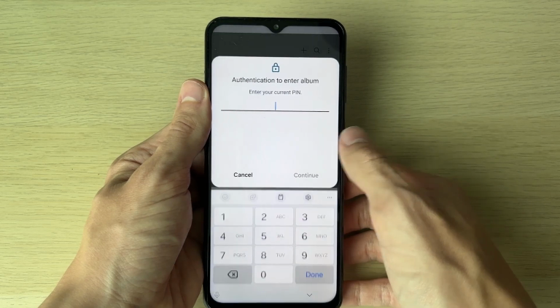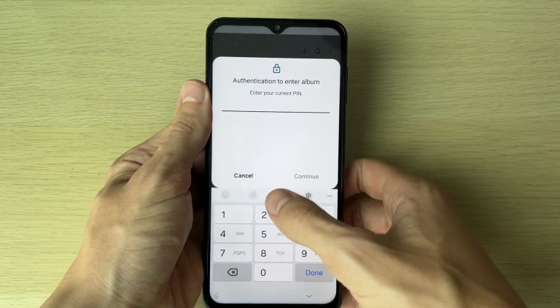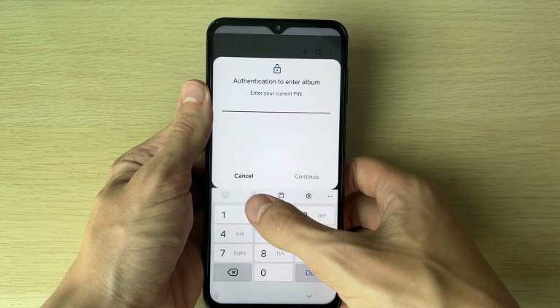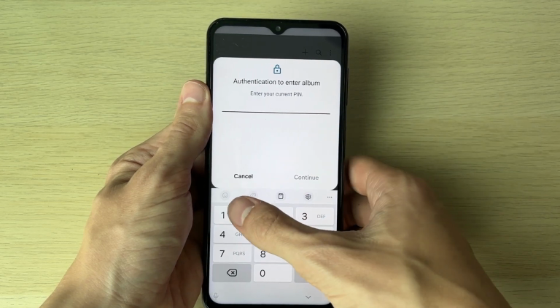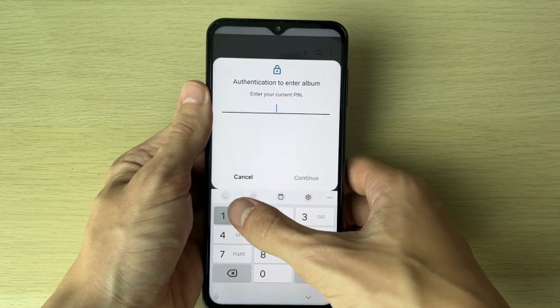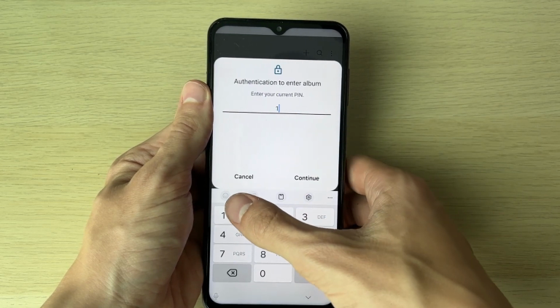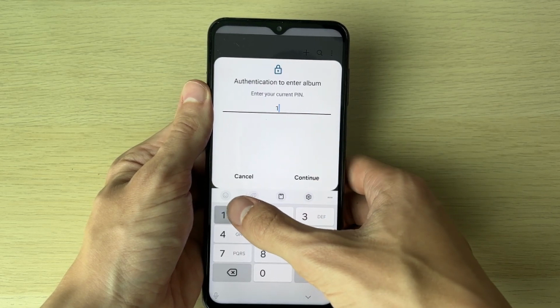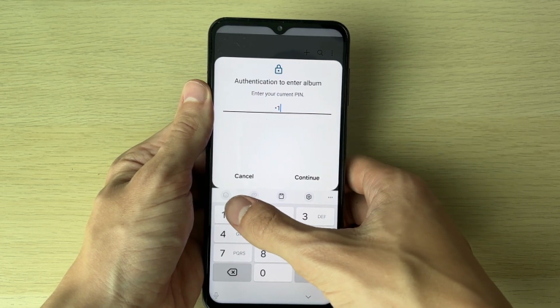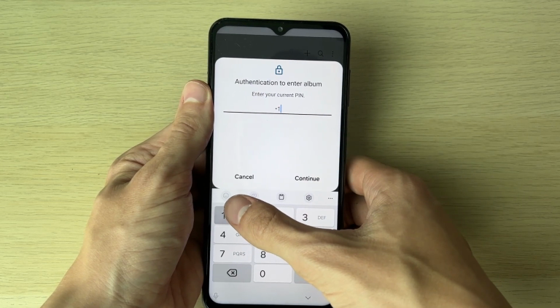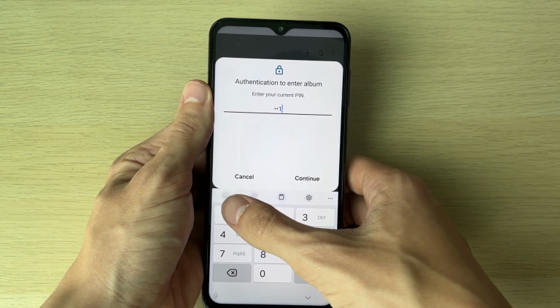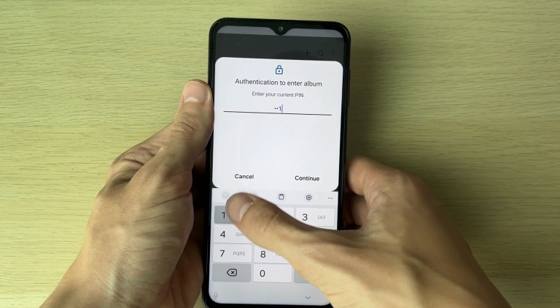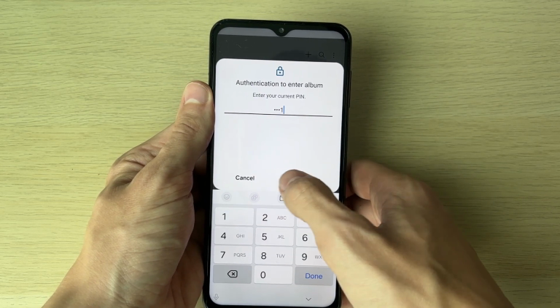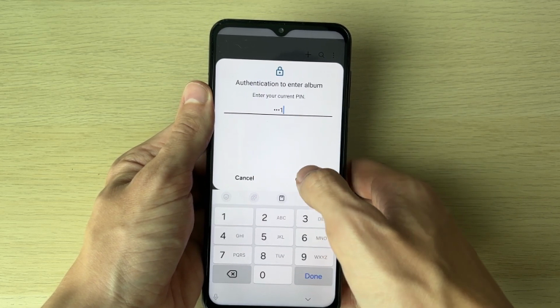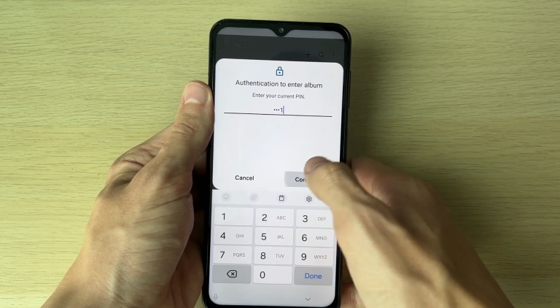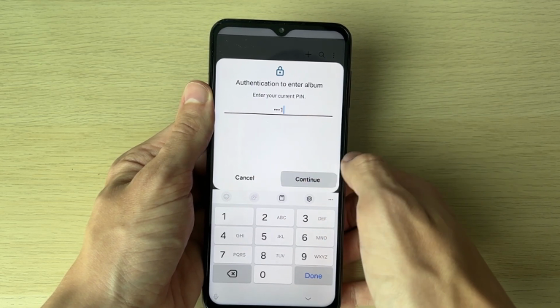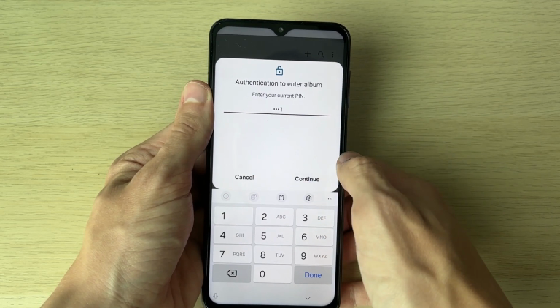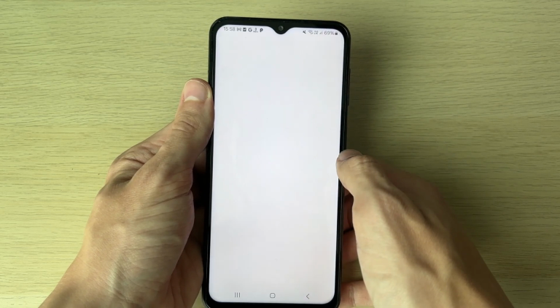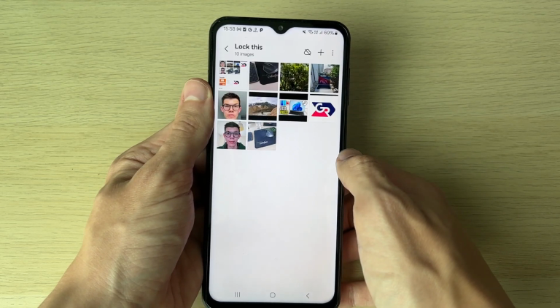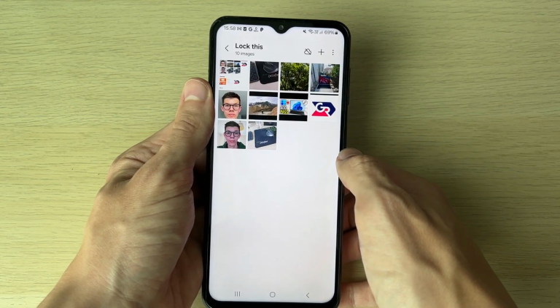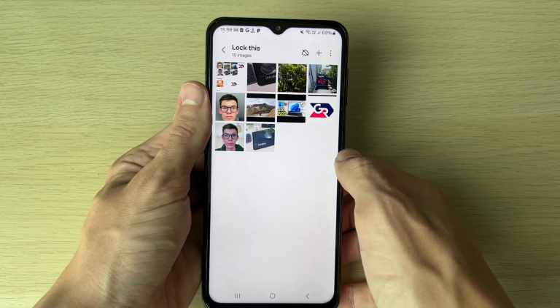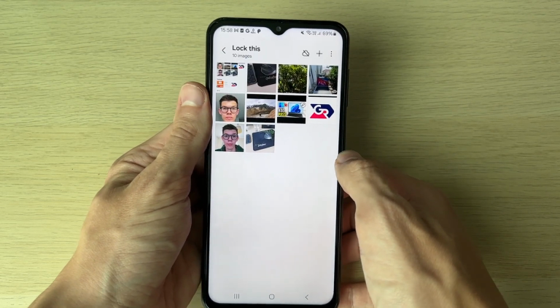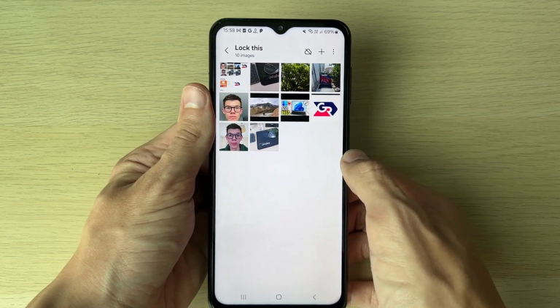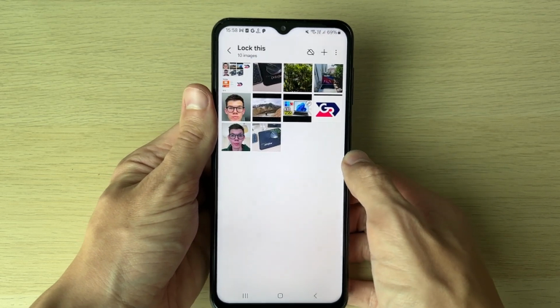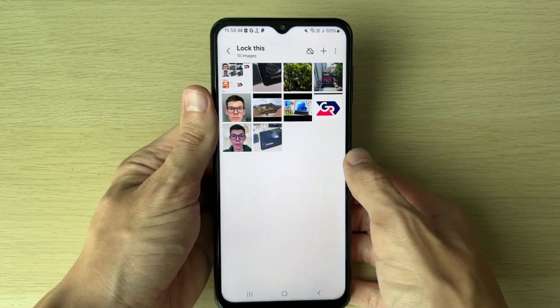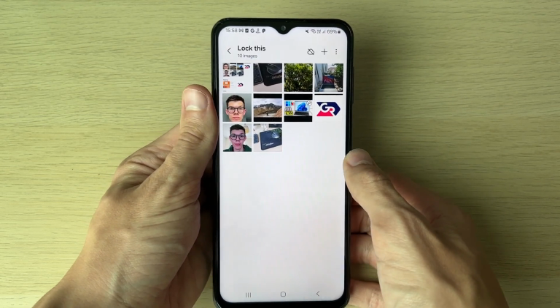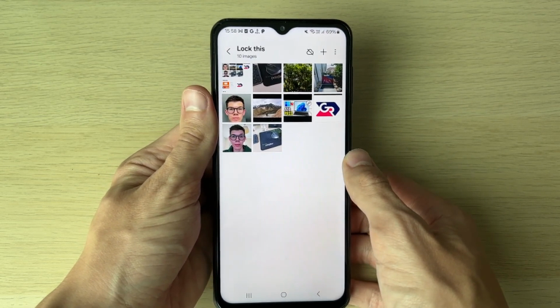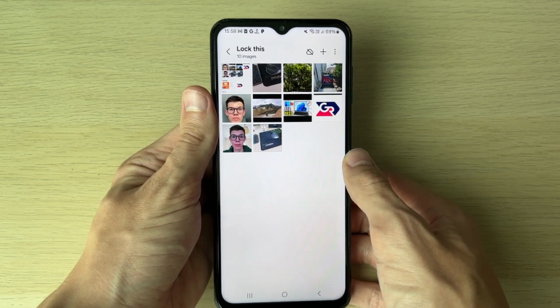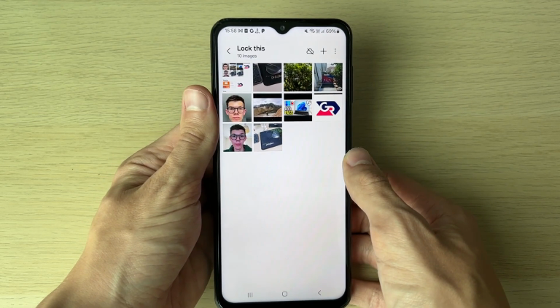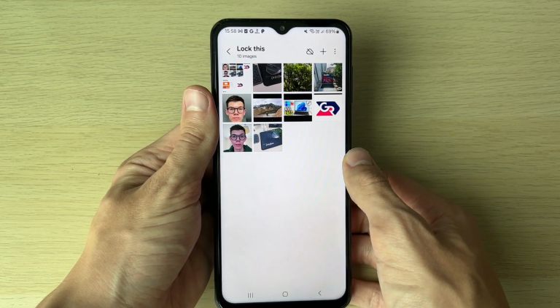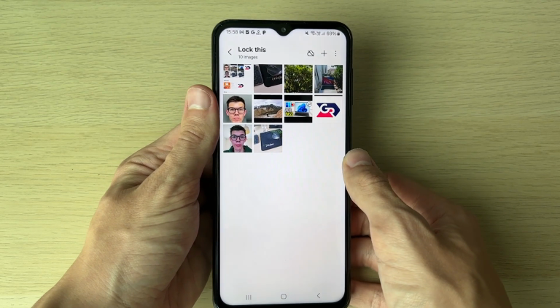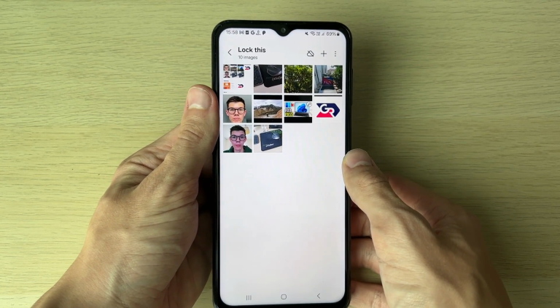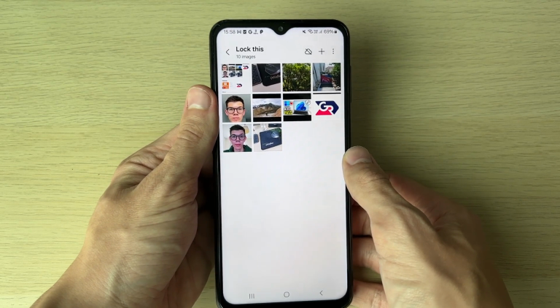To go and open it up, you'll need to enter your current PIN that you use for your phone. If you found this useful, leave a like.